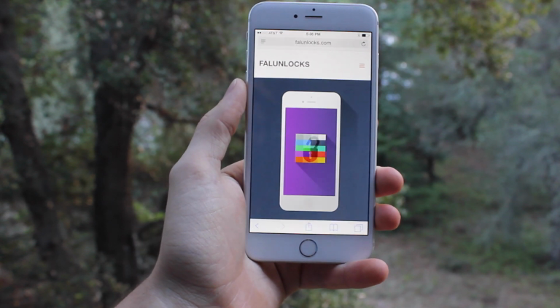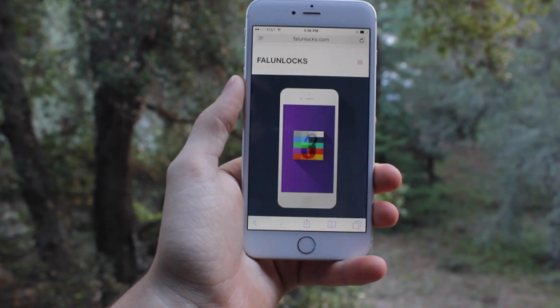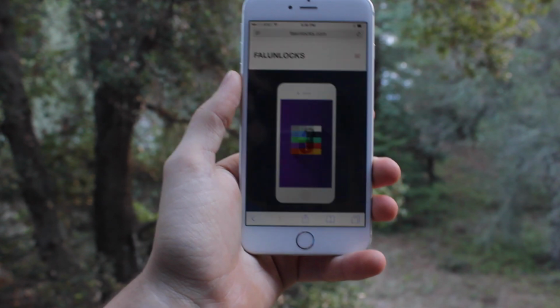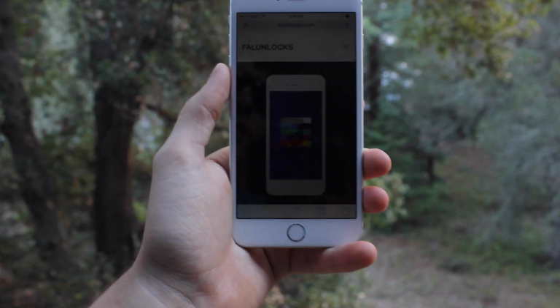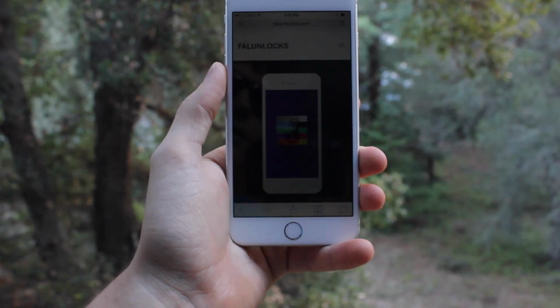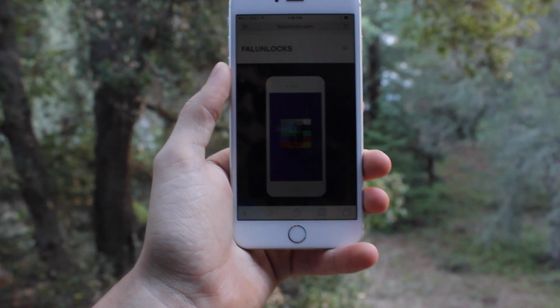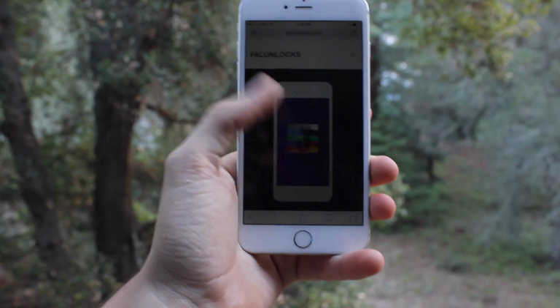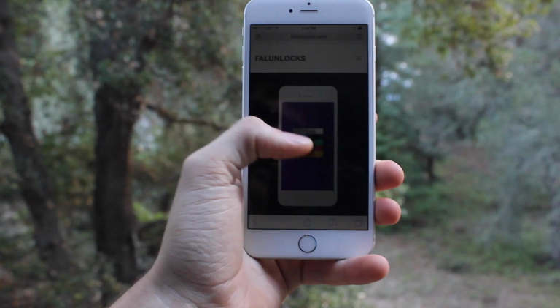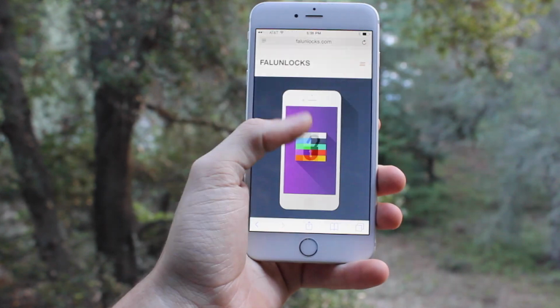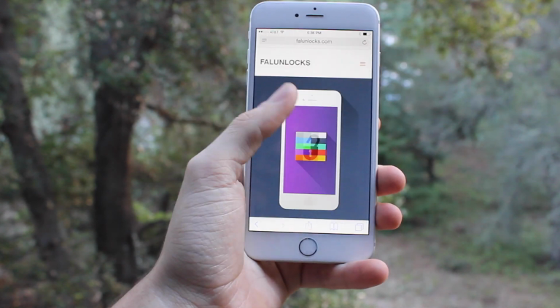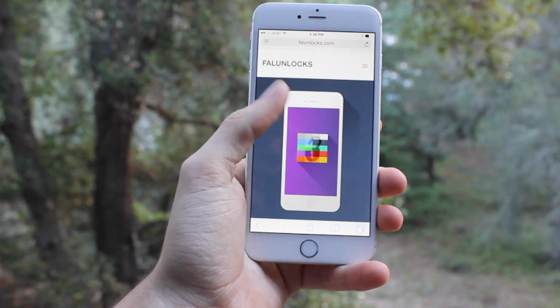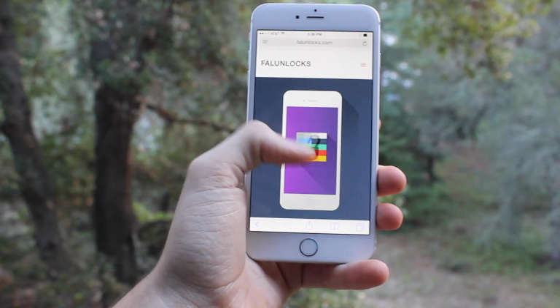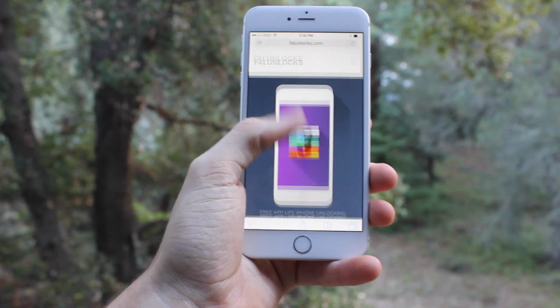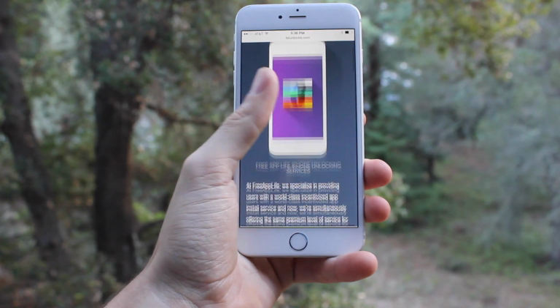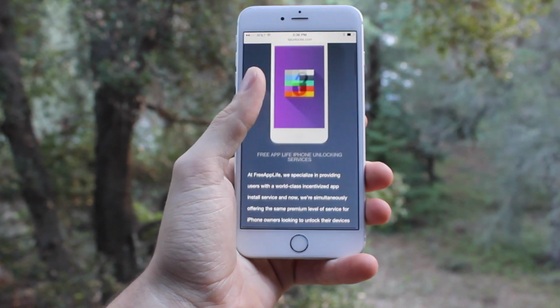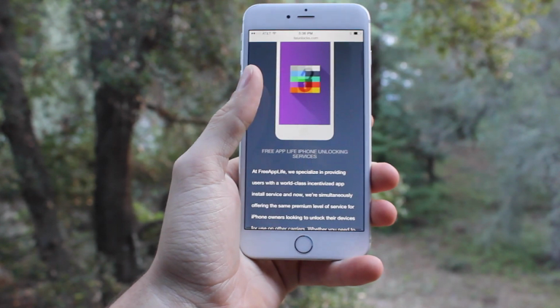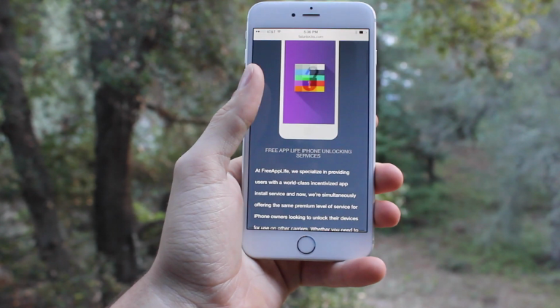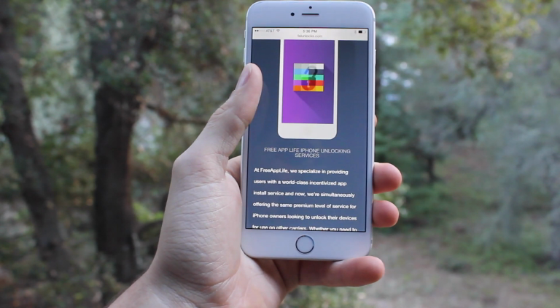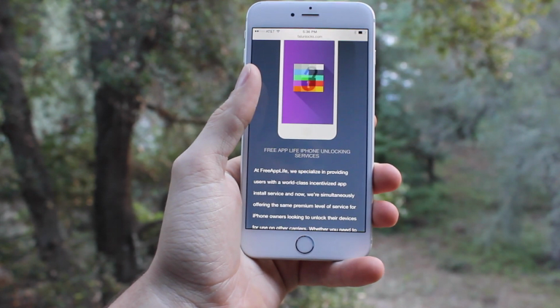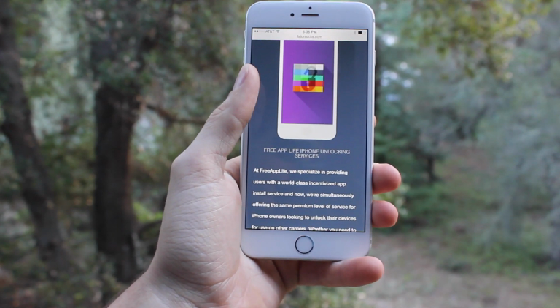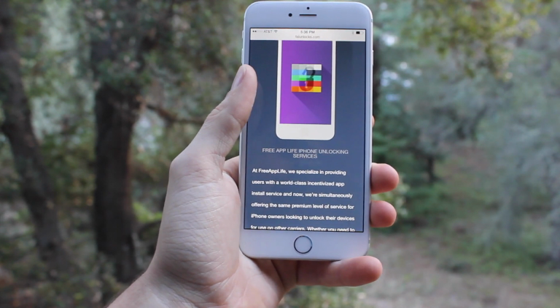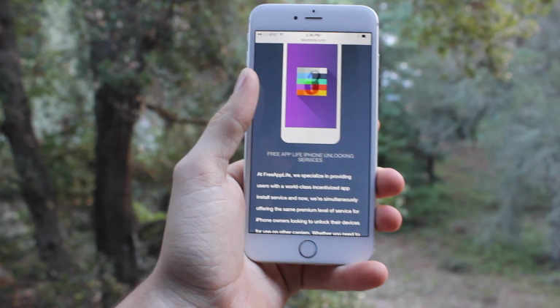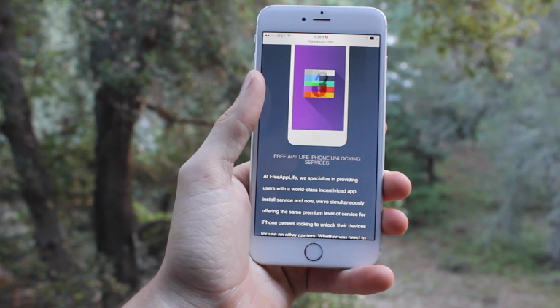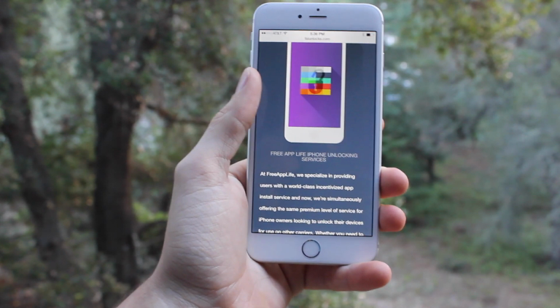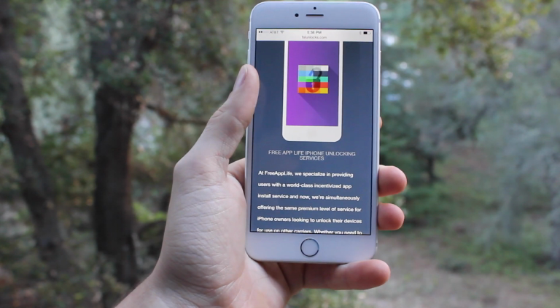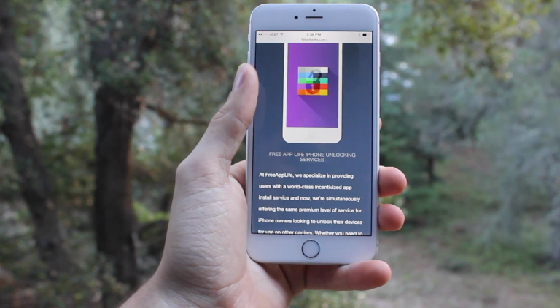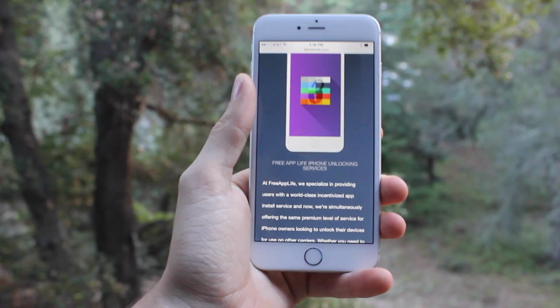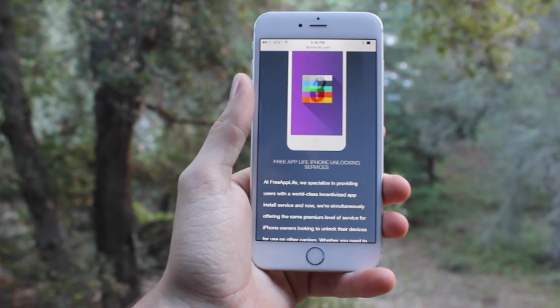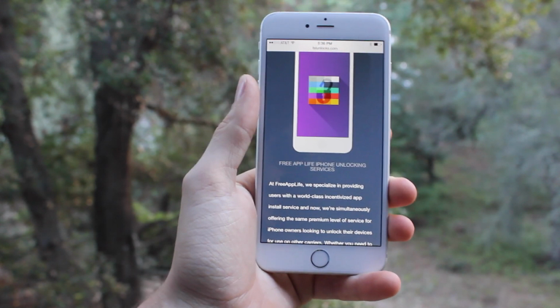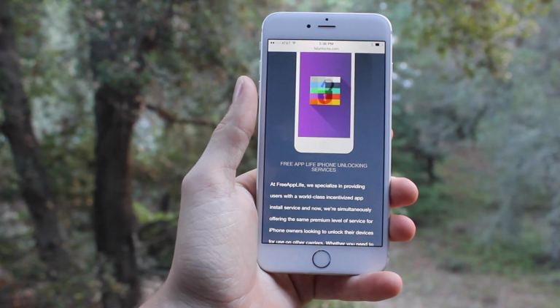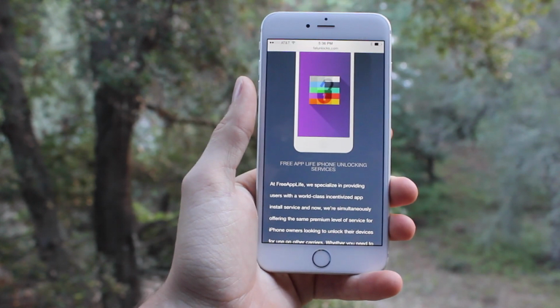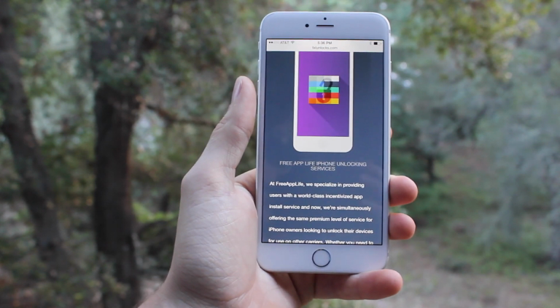Thanks for watching this video. Have fun with iOS 8.1, and I'll see you guys later.